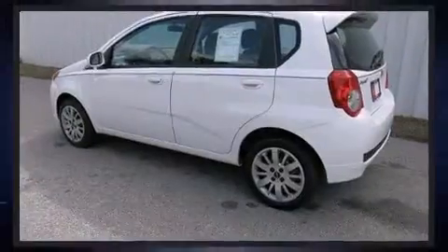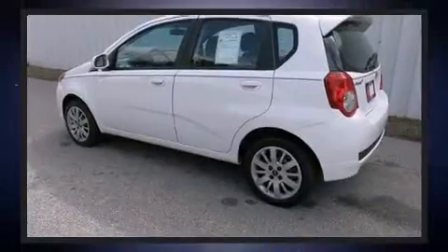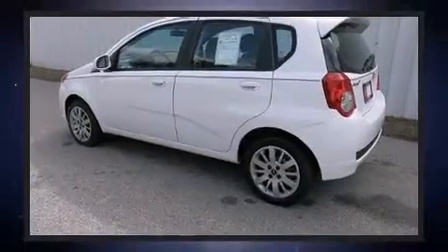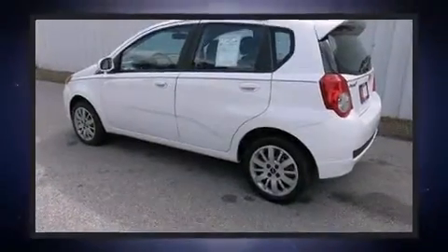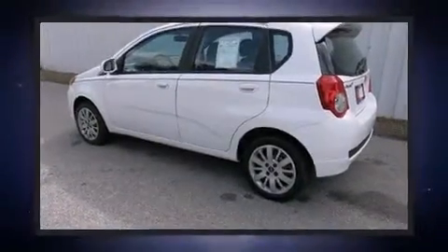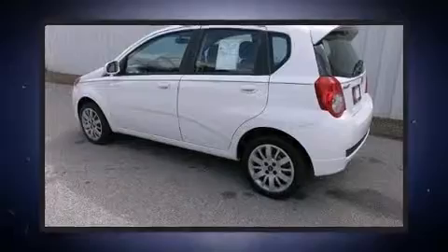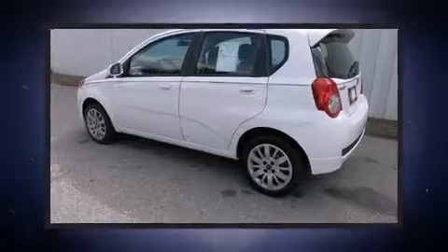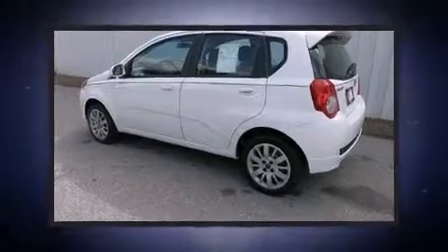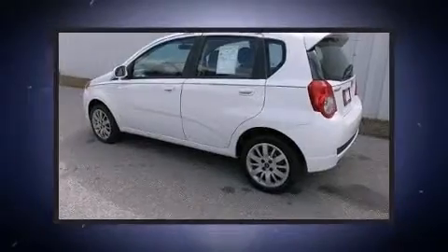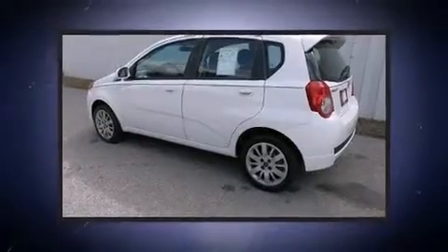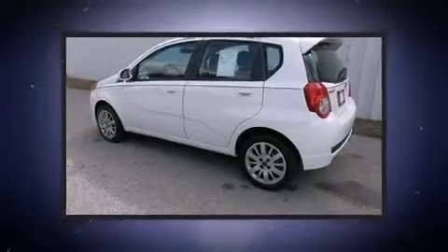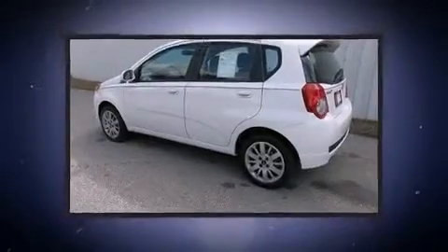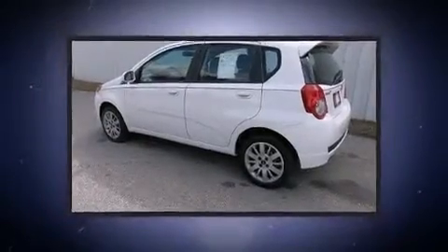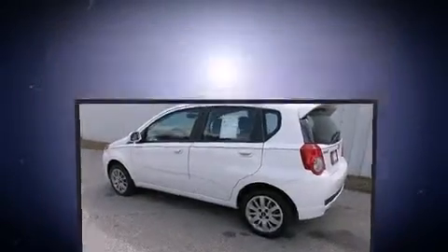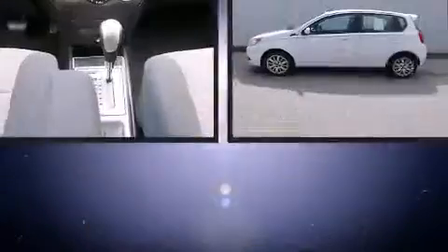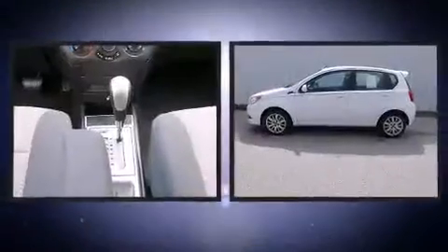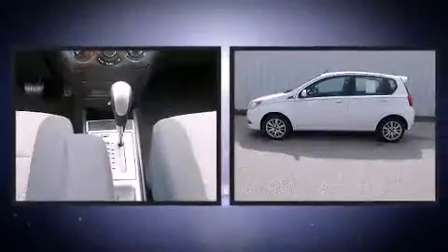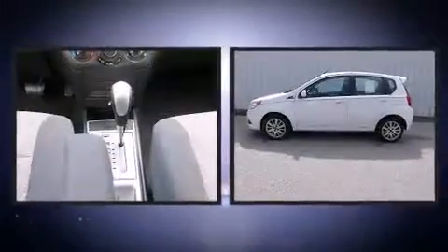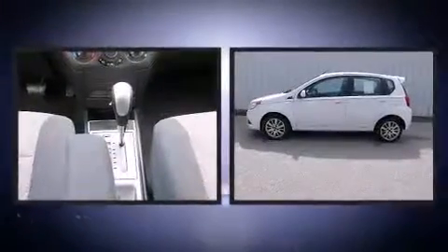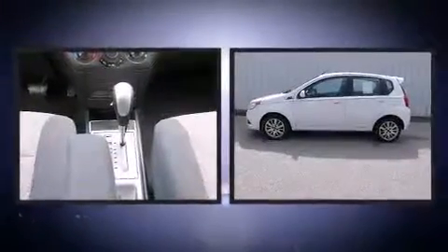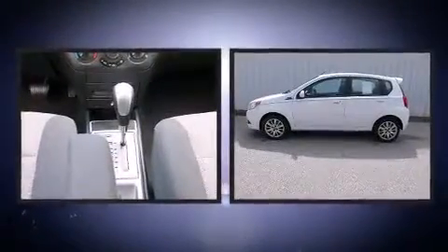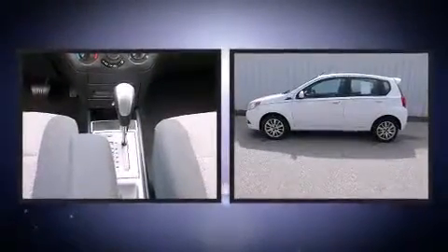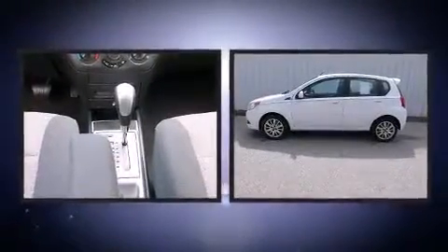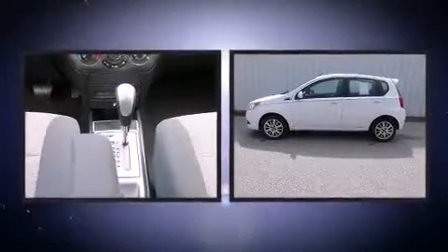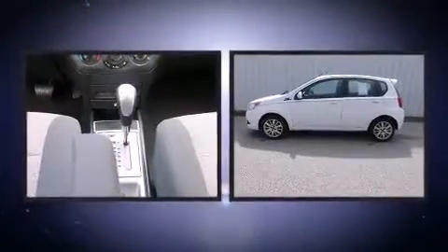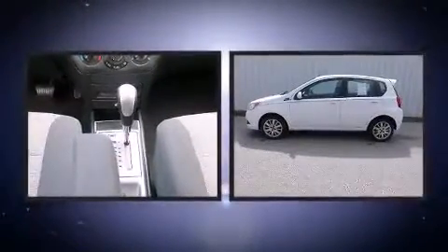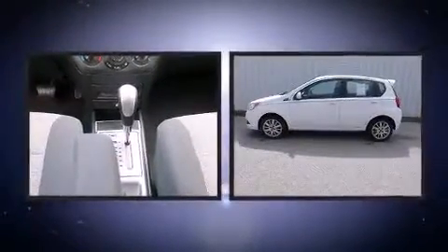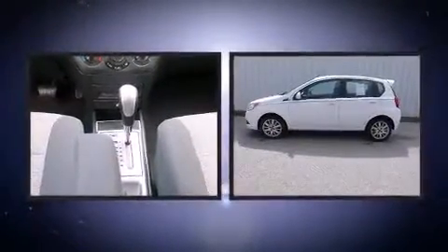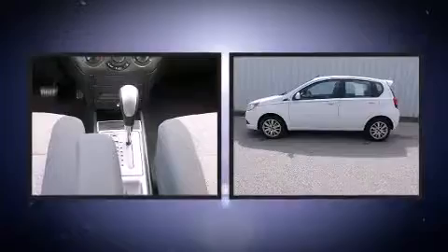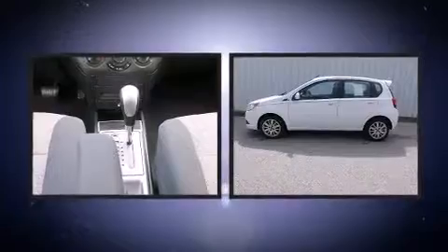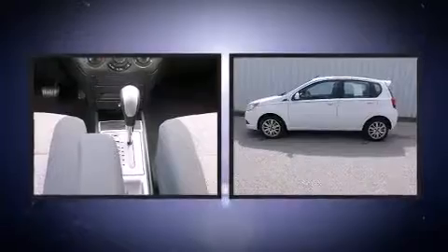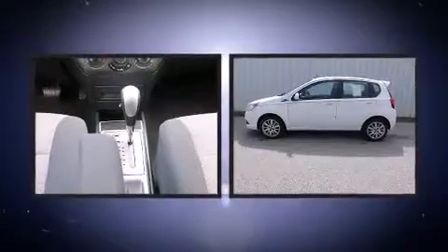Top features include front fog lights, a tachometer, heated door mirrors, remote keyless entry, and air conditioning.